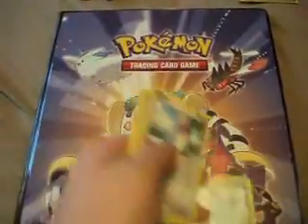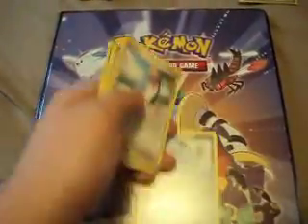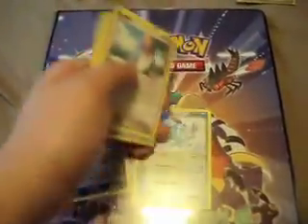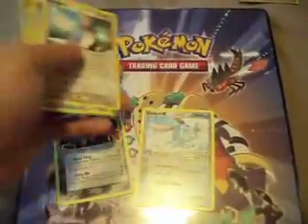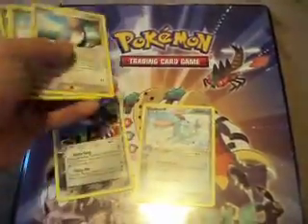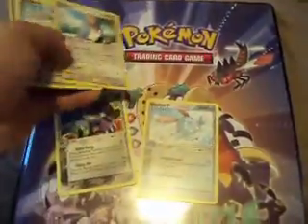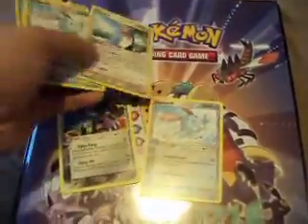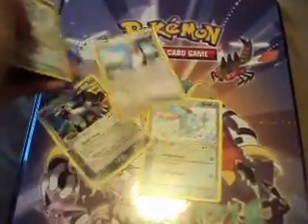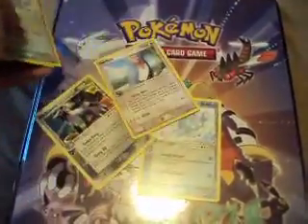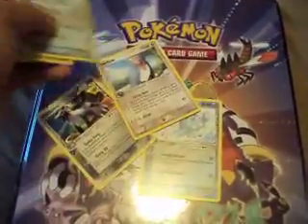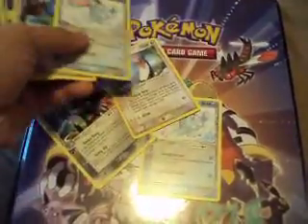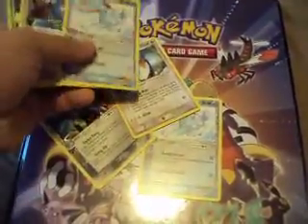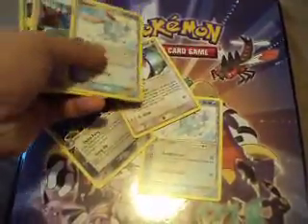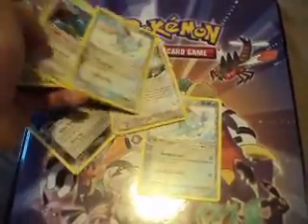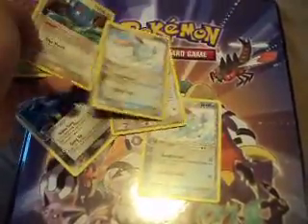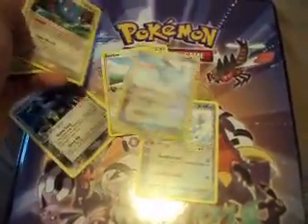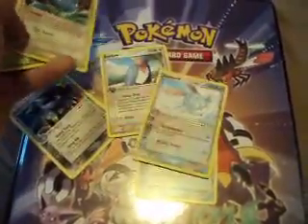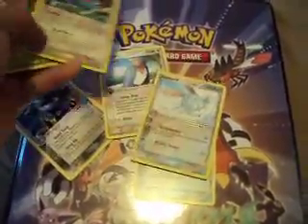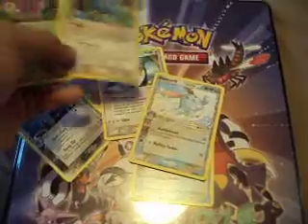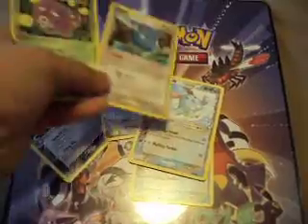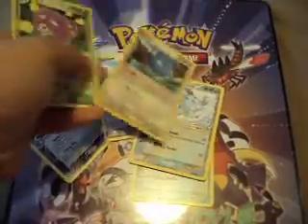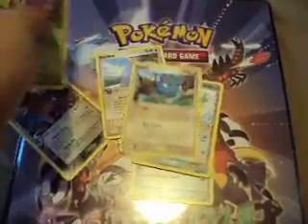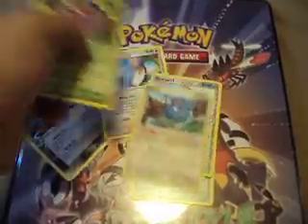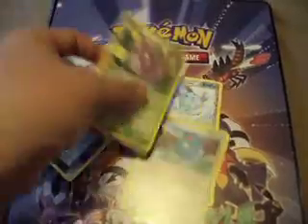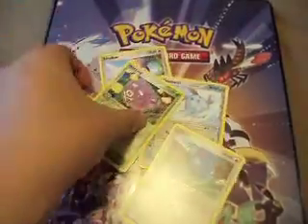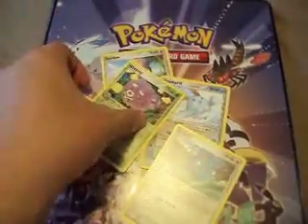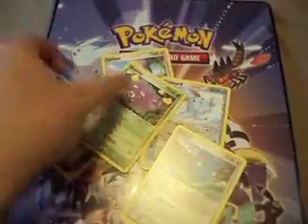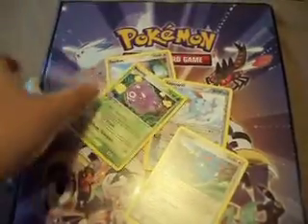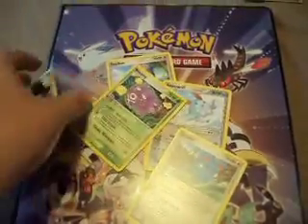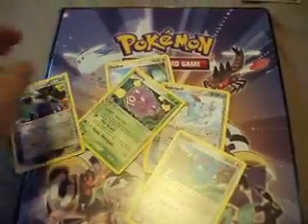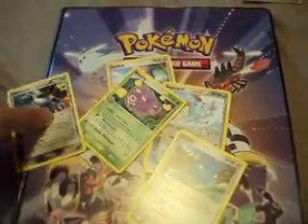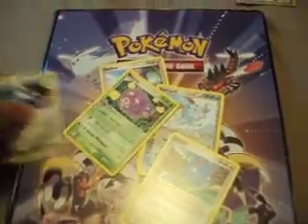The trade cards are: Mightyena, Azumarill, Swellow, another Azumarill, Azurill, and Weezing.